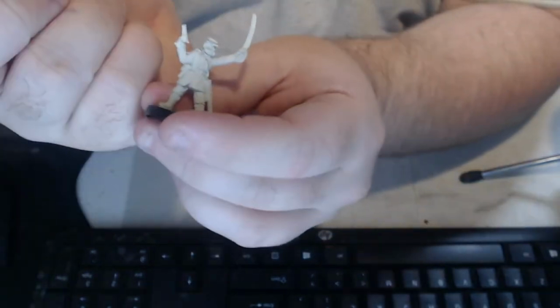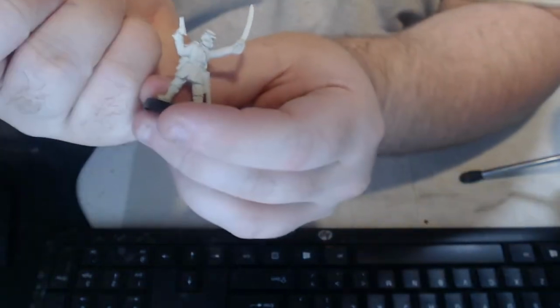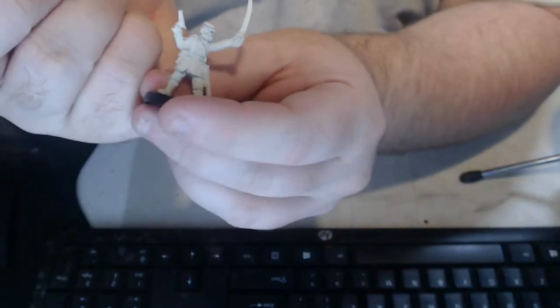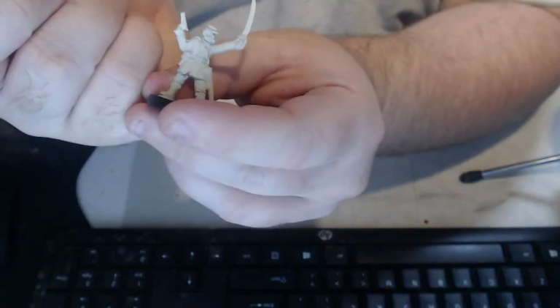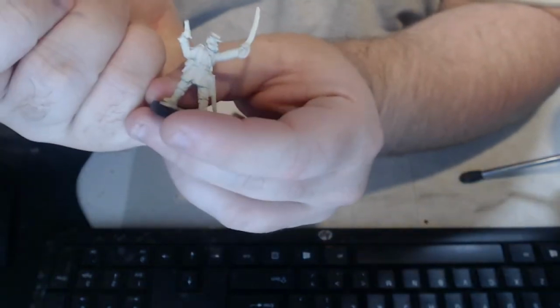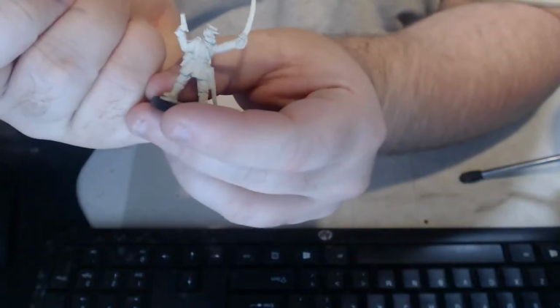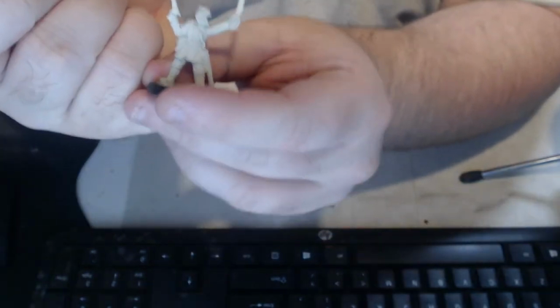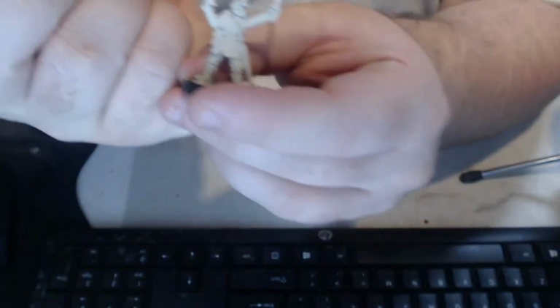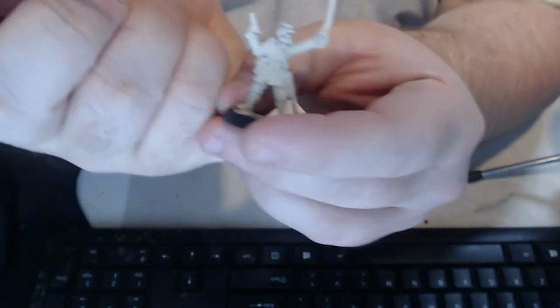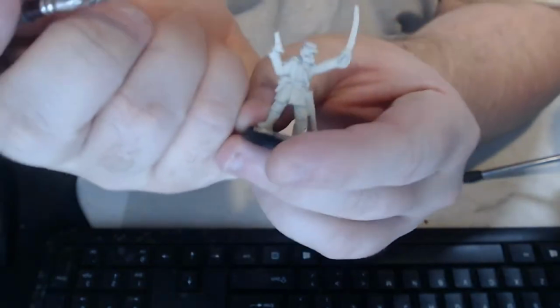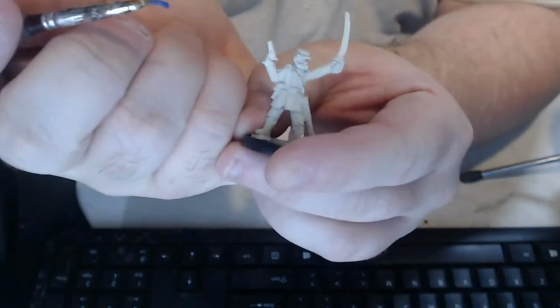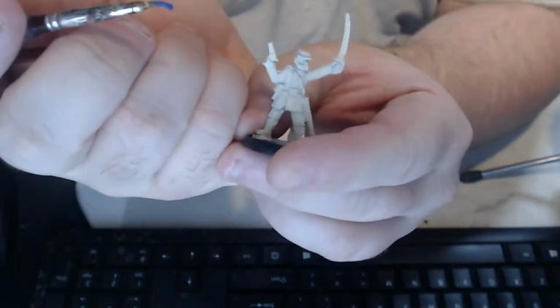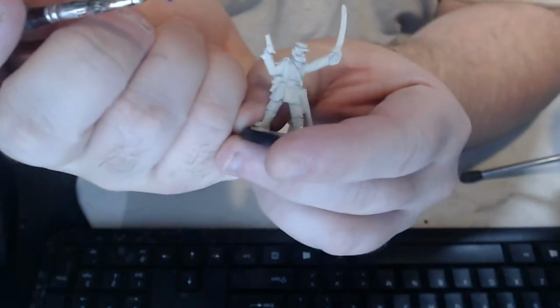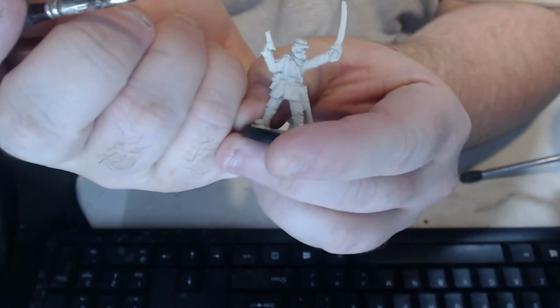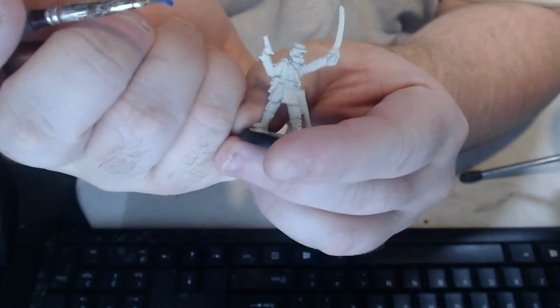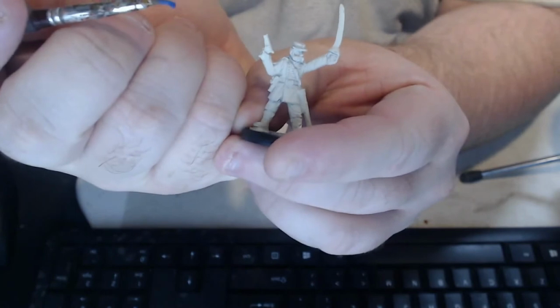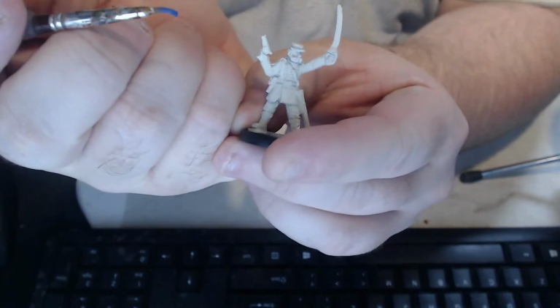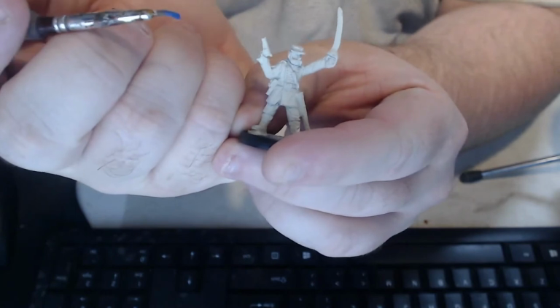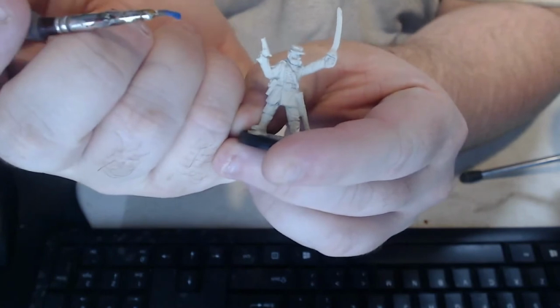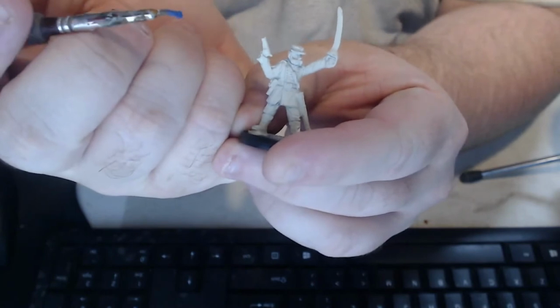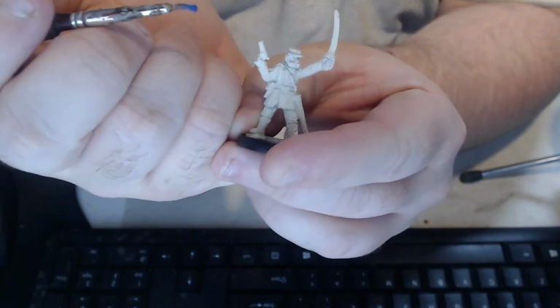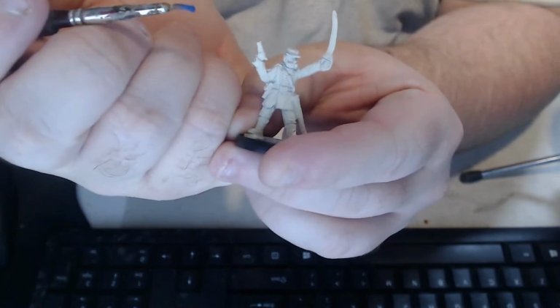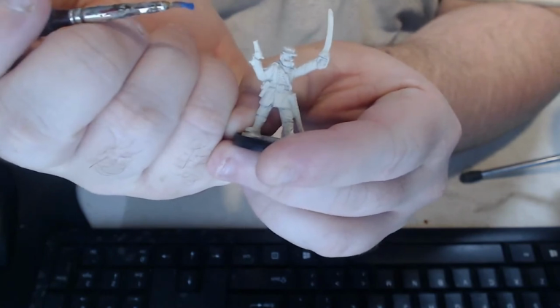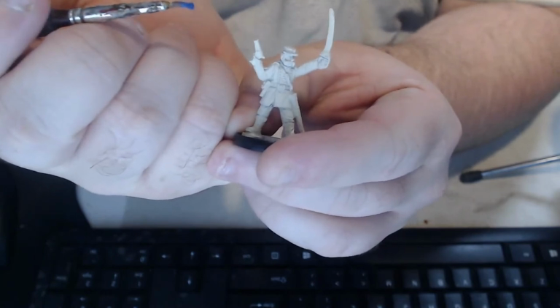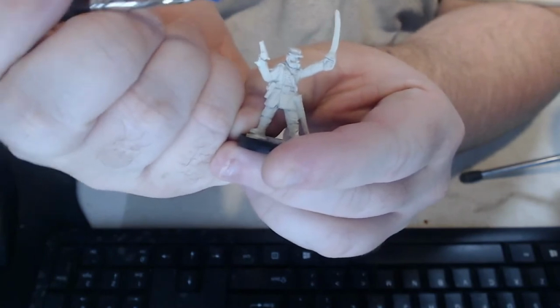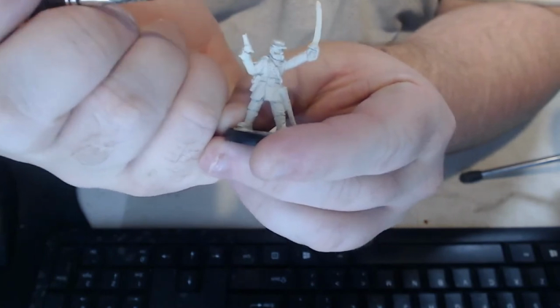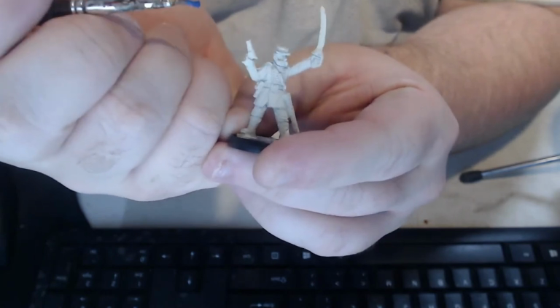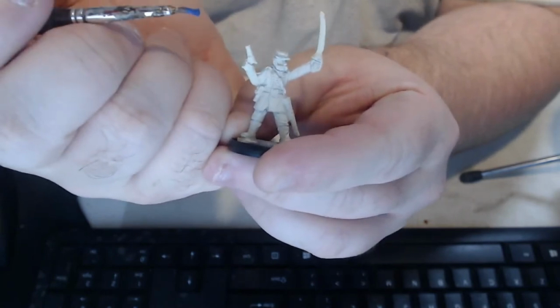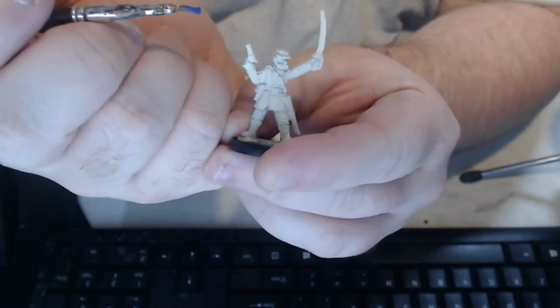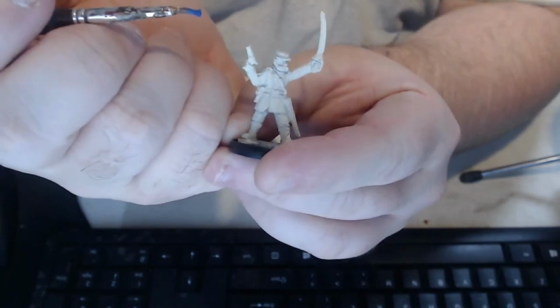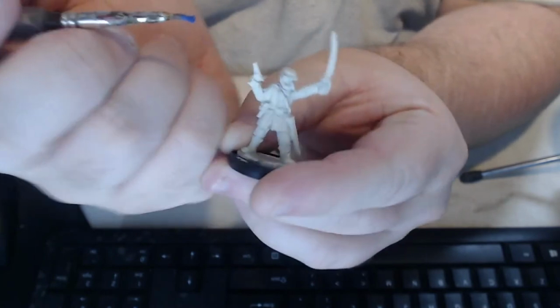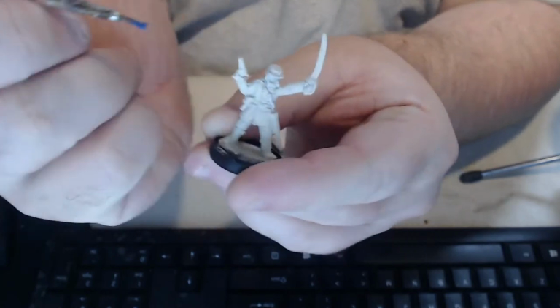So to start, just a coat of McCrague Blue on the tunic.